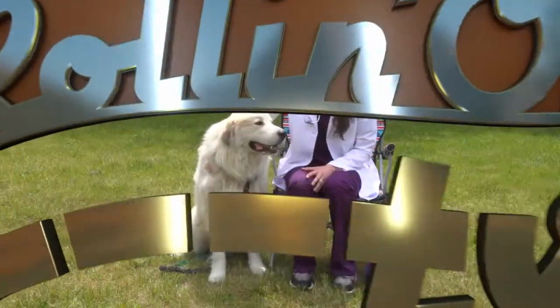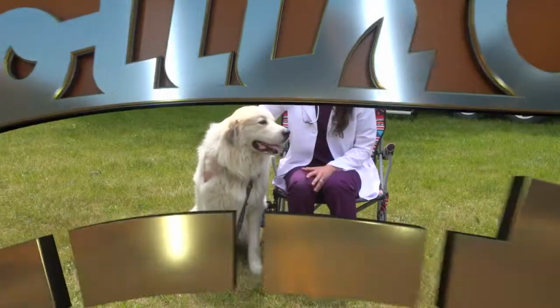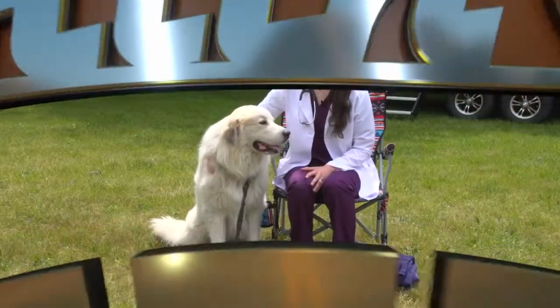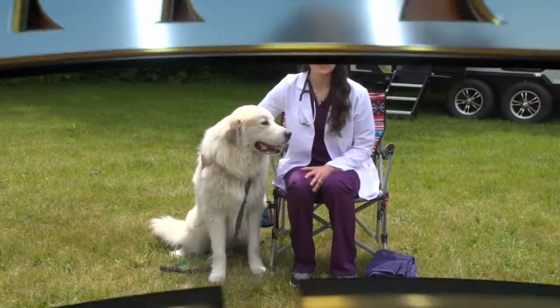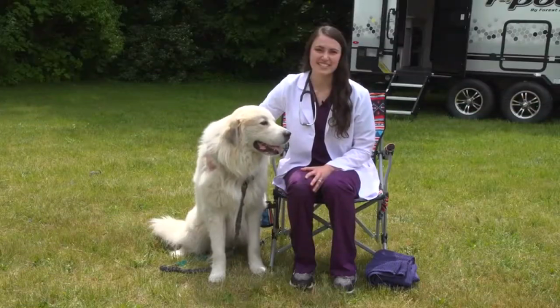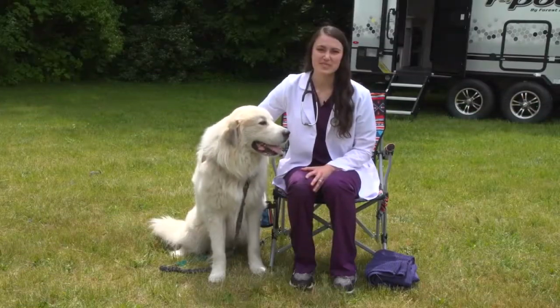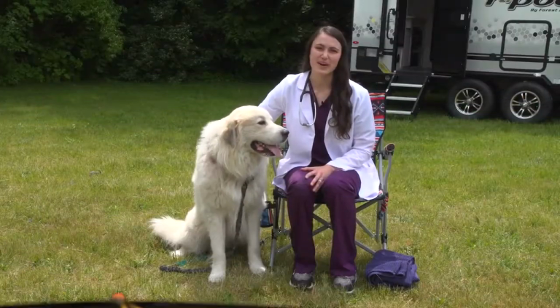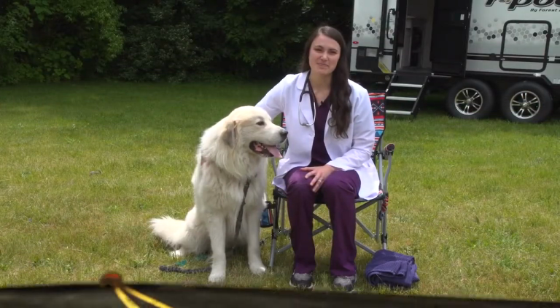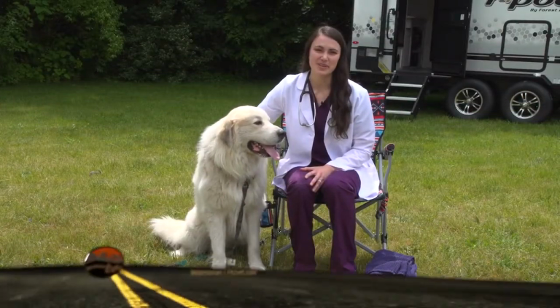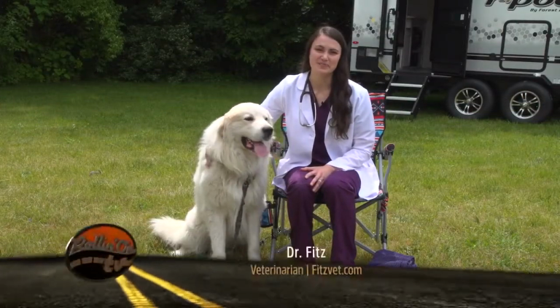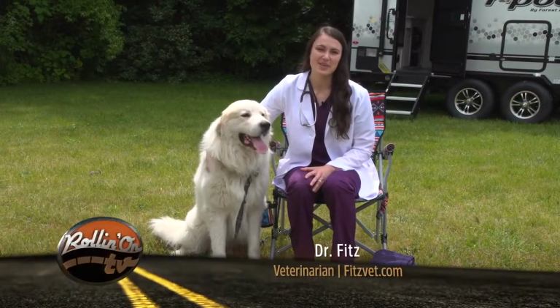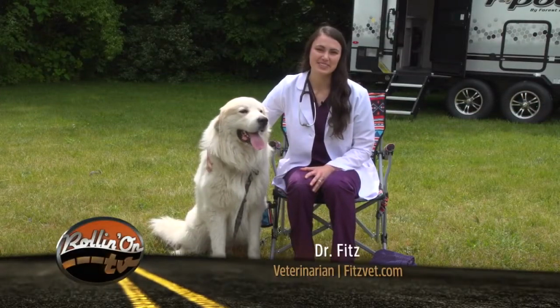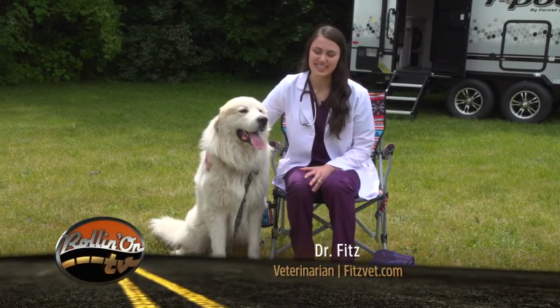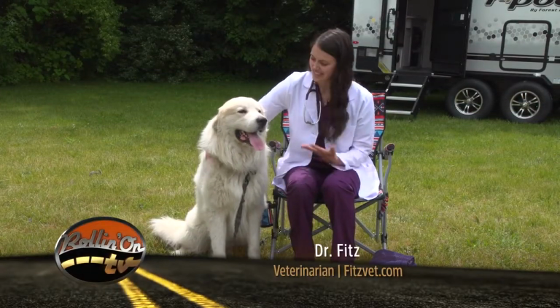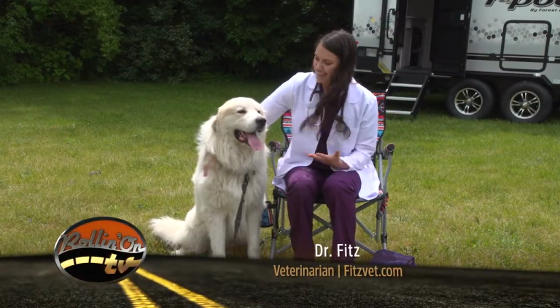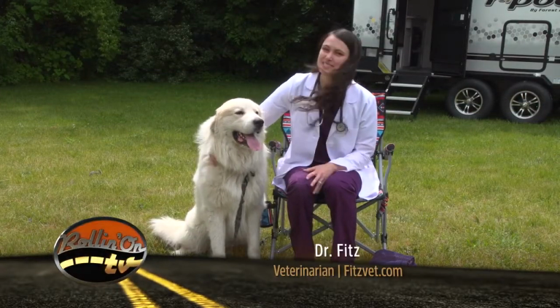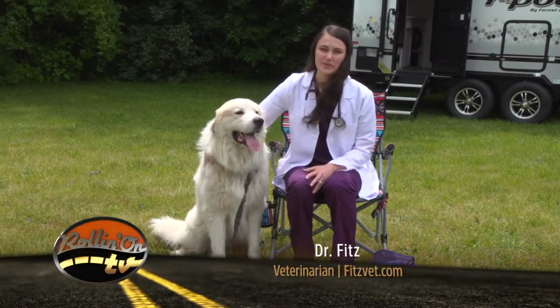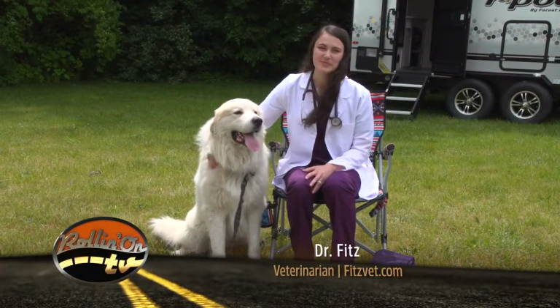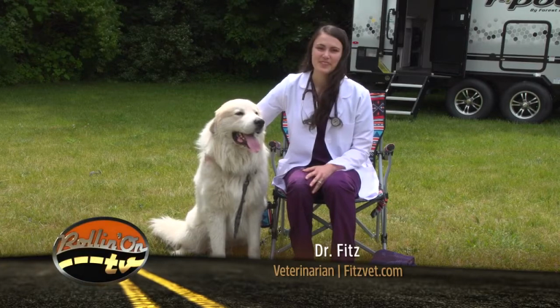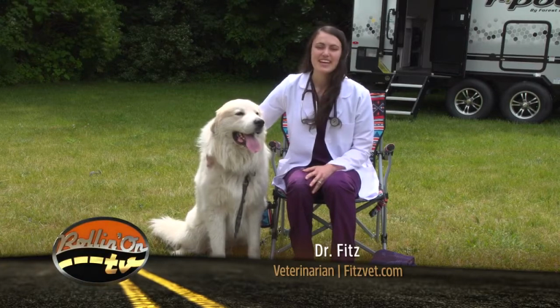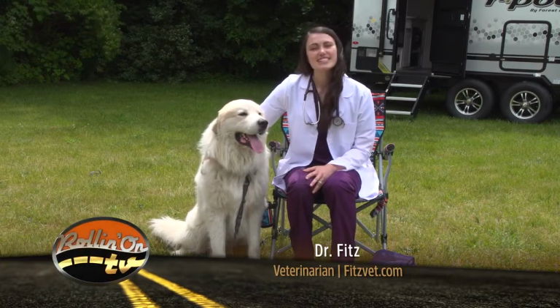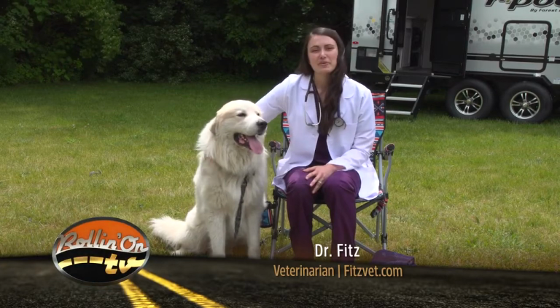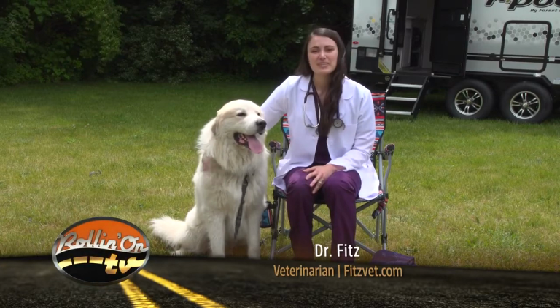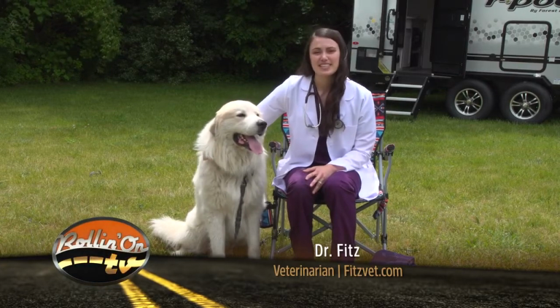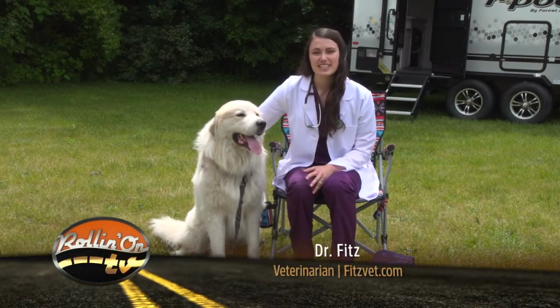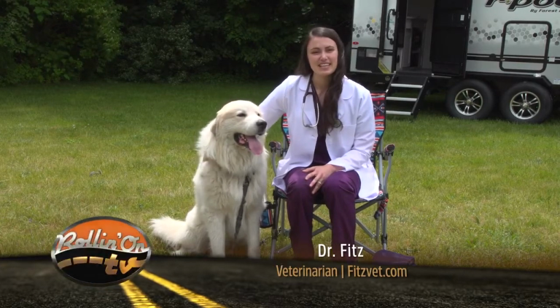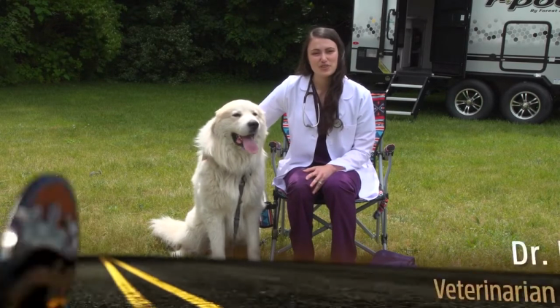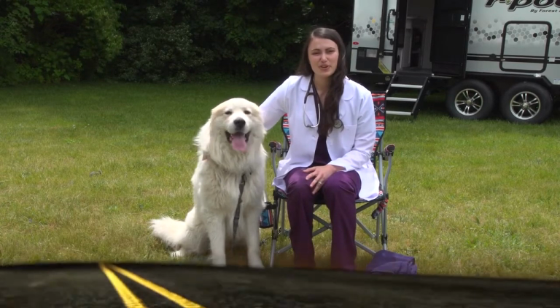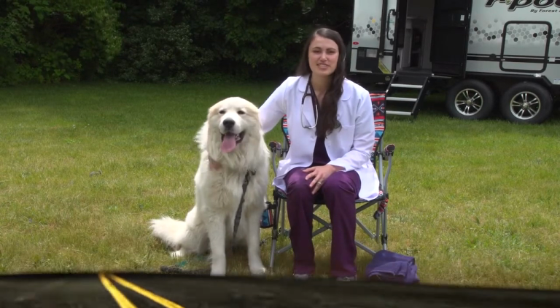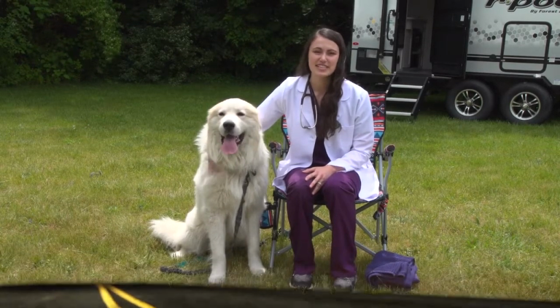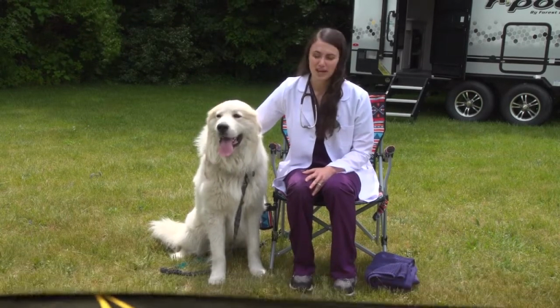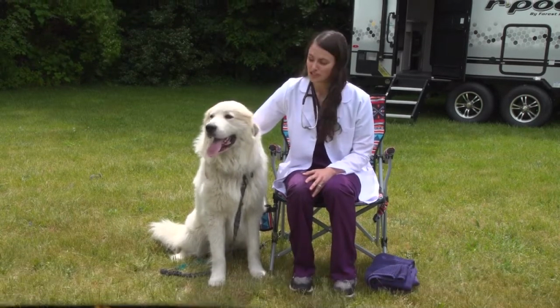Welcome to Rollin' on TV's Paws on Board. I'm Dr. Fitz and this is Bruno. Today we're going to be discussing heat stroke versus heat exhaustion.